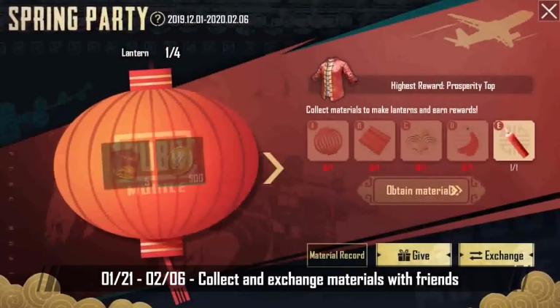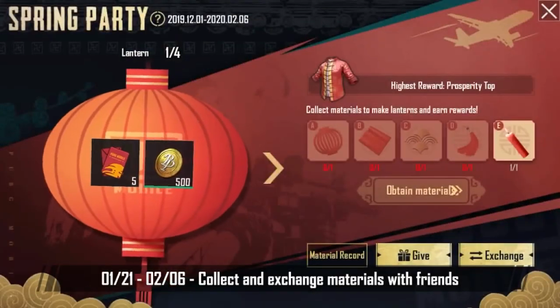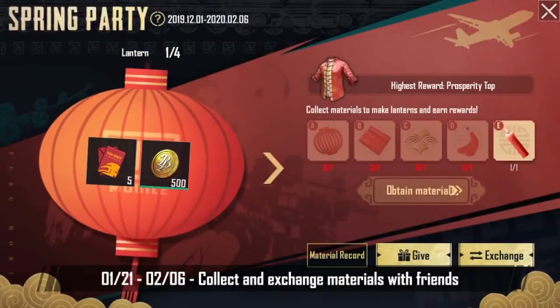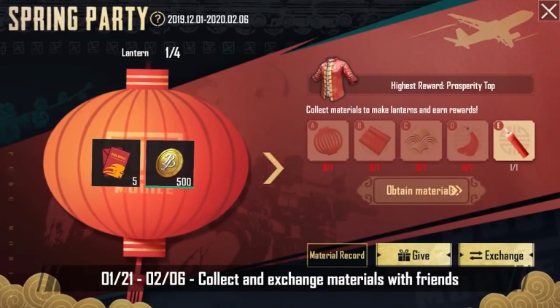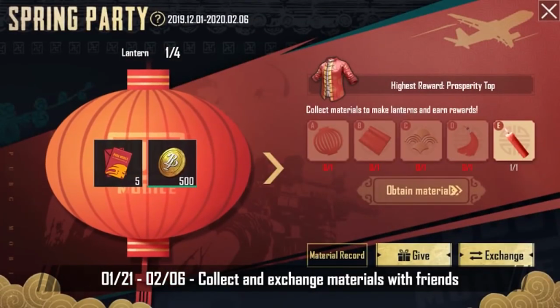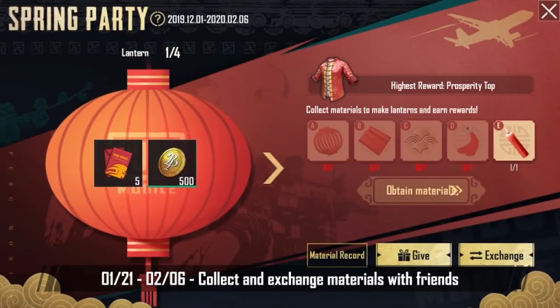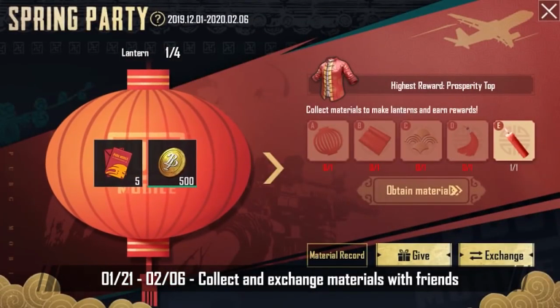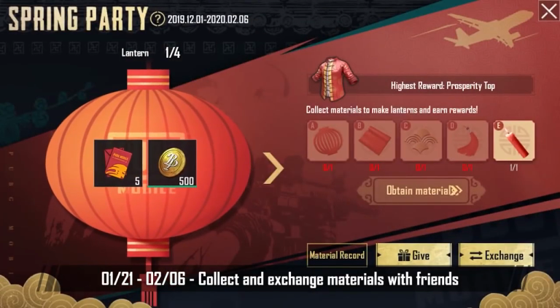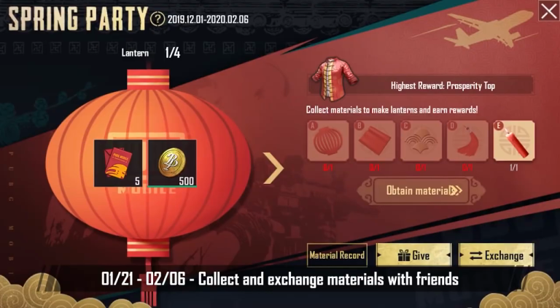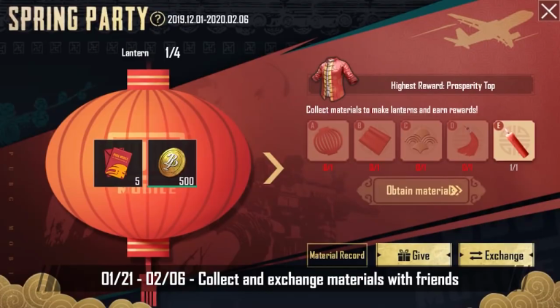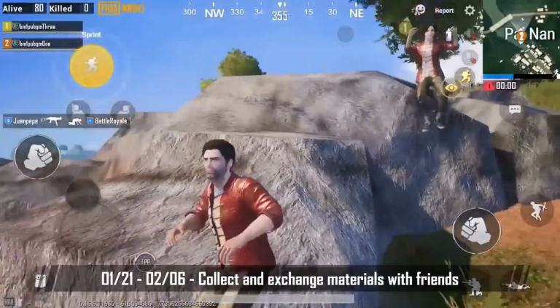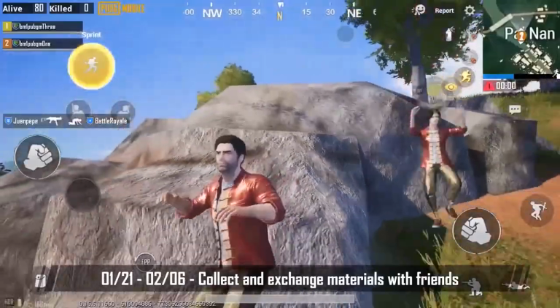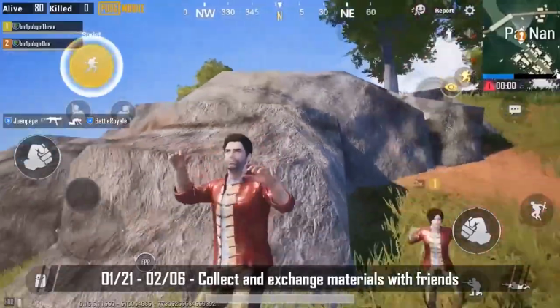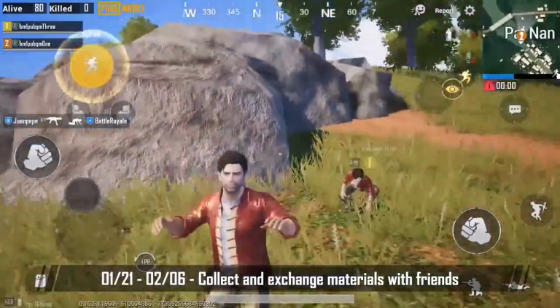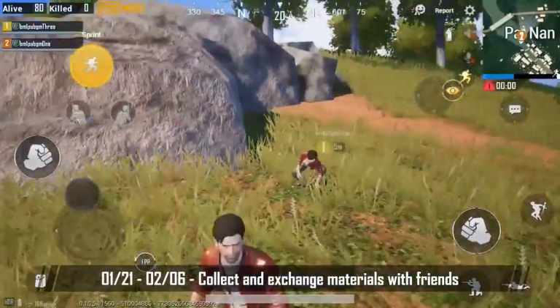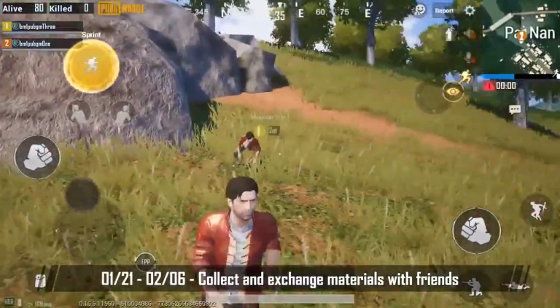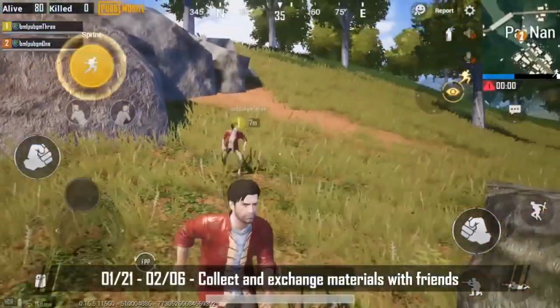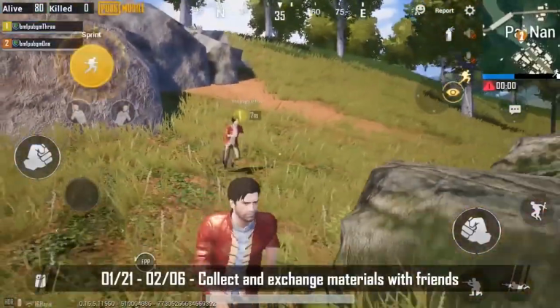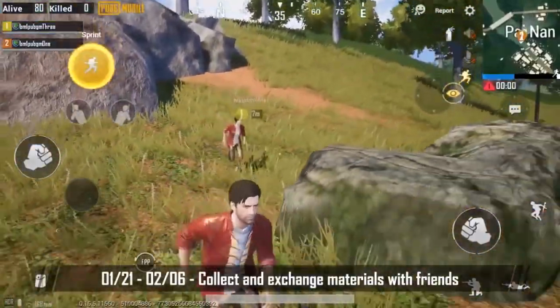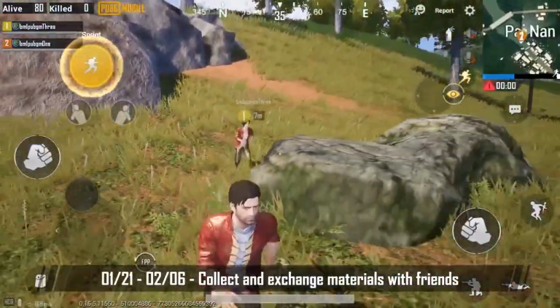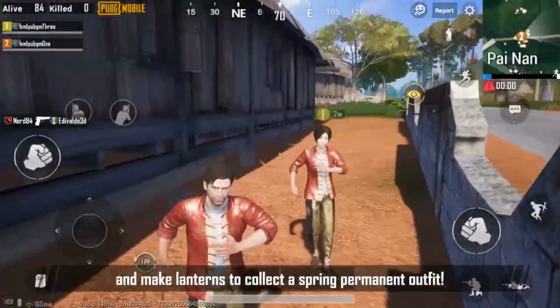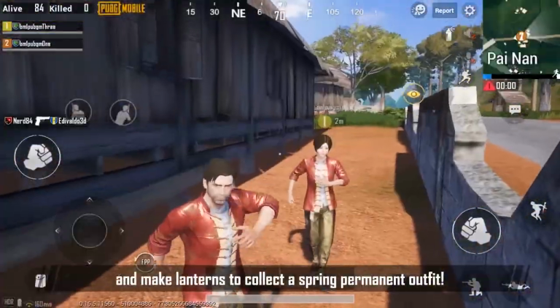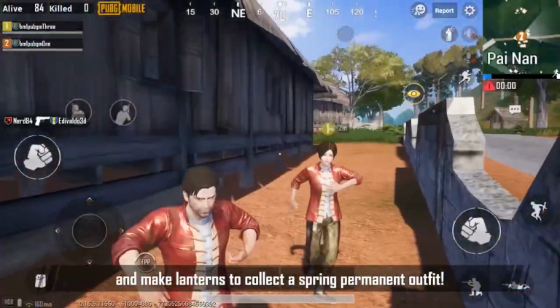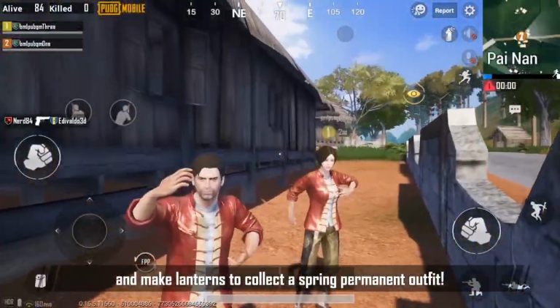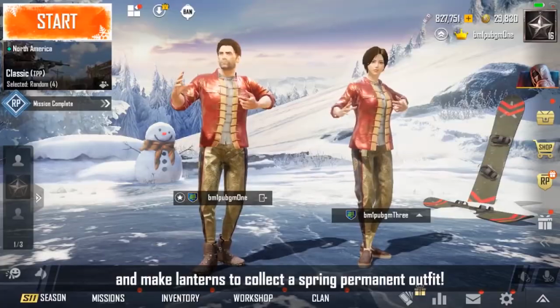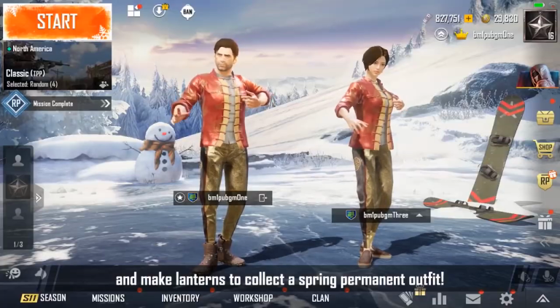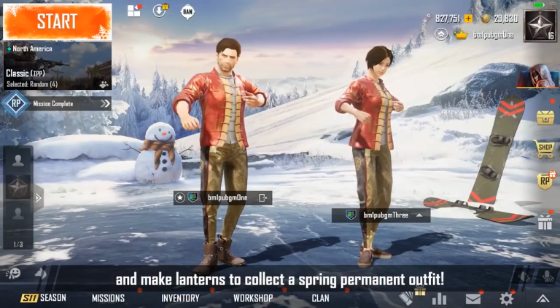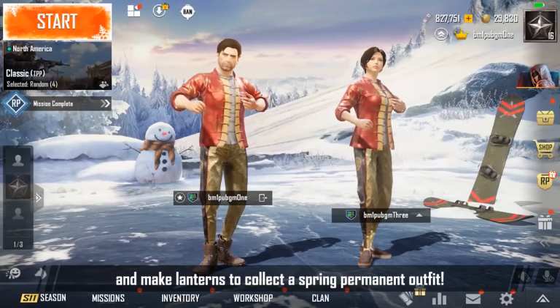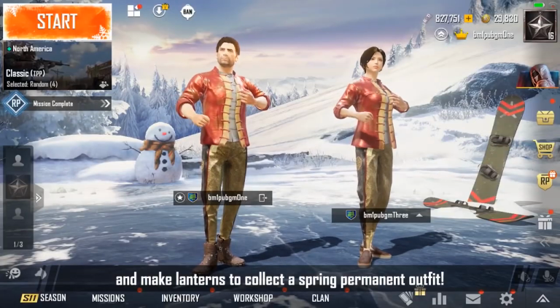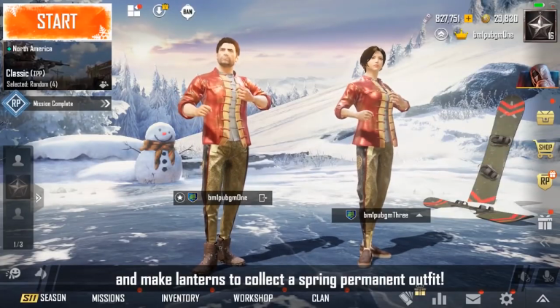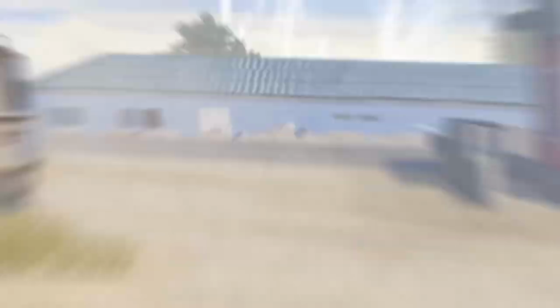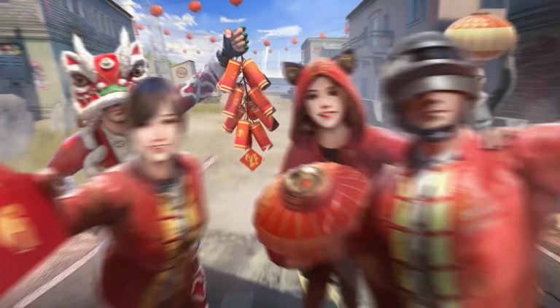January 21st through February 6th. Collect and exchange materials with friends, and make lanterns to get a spring permanent outfit.